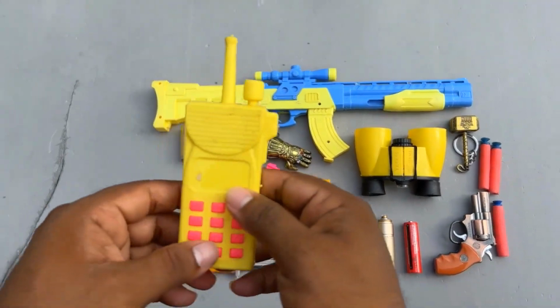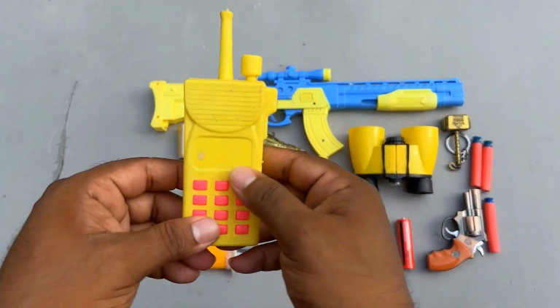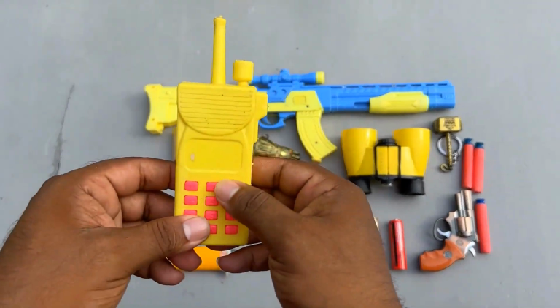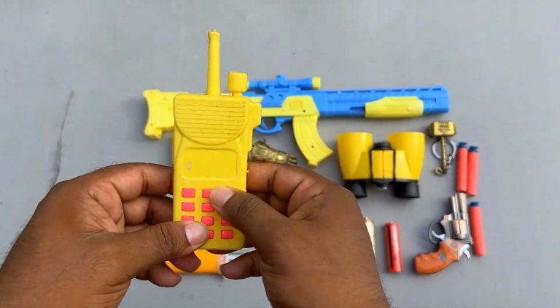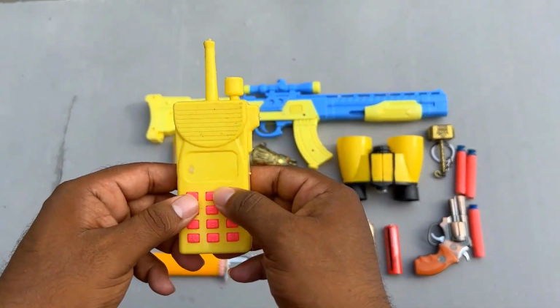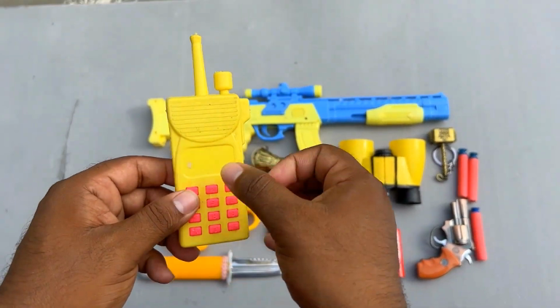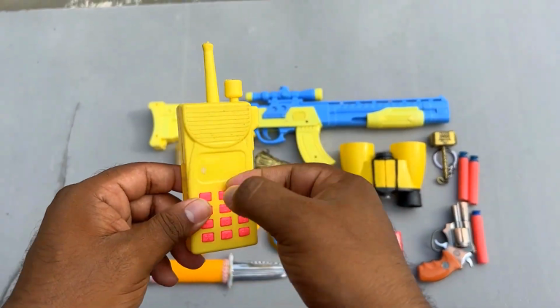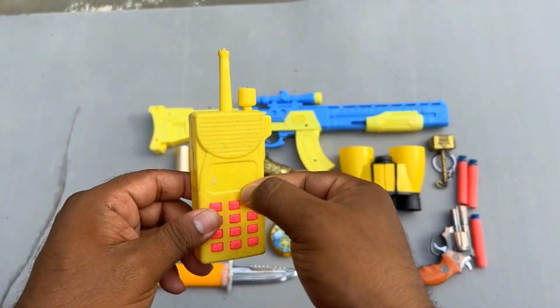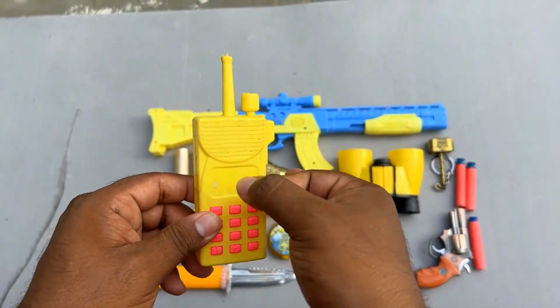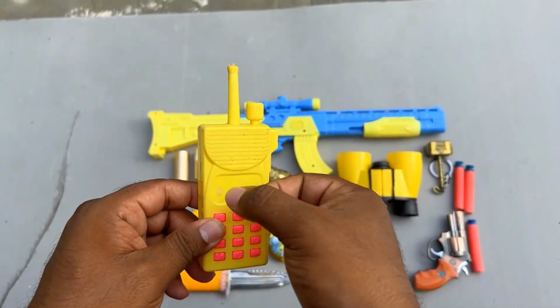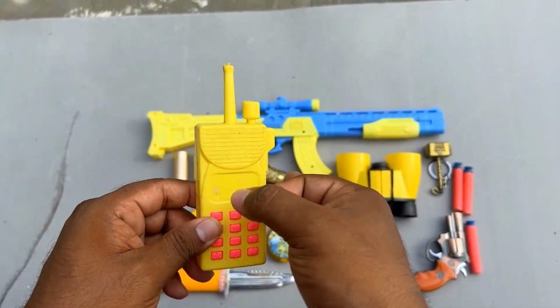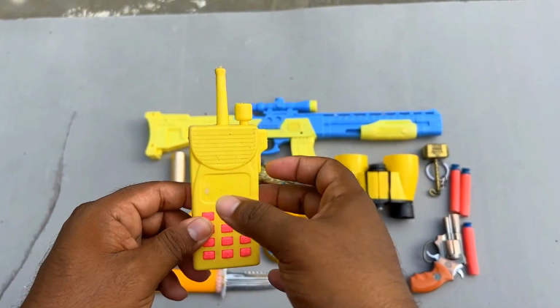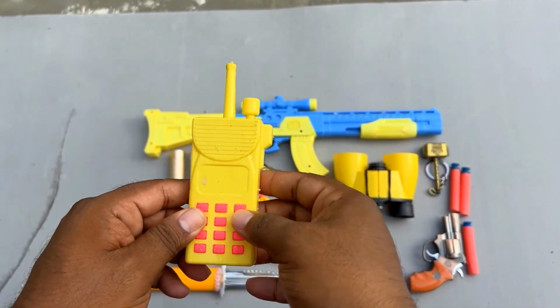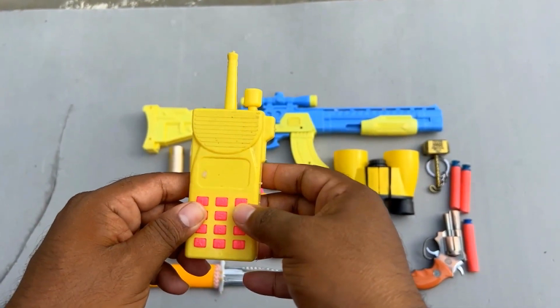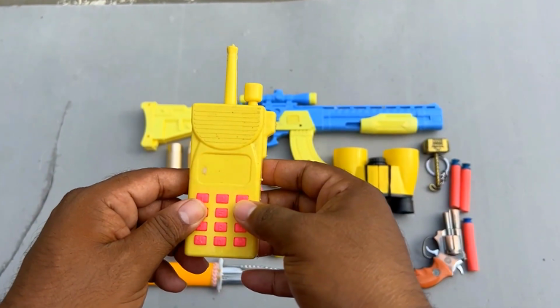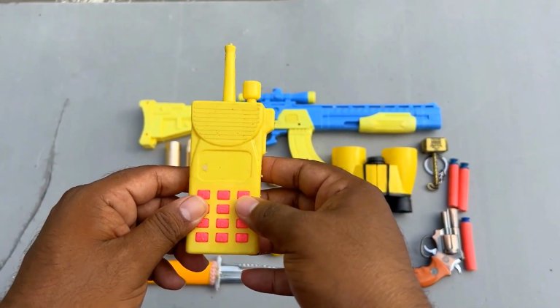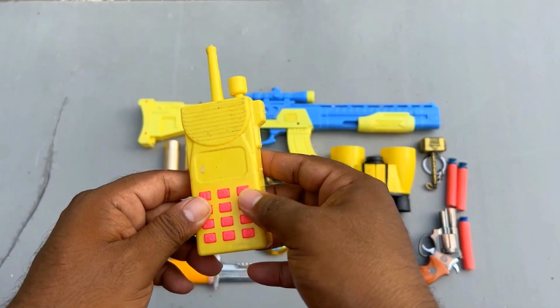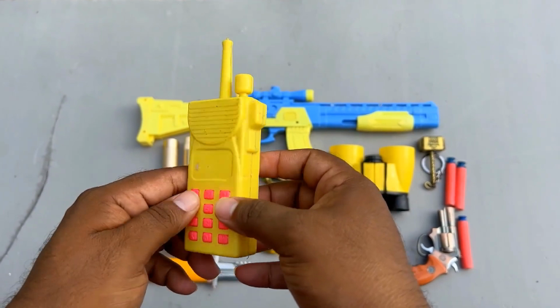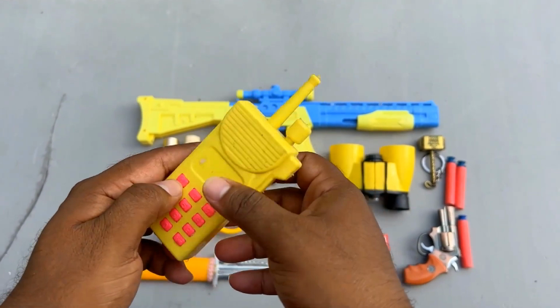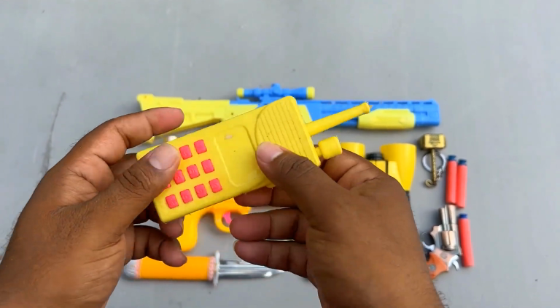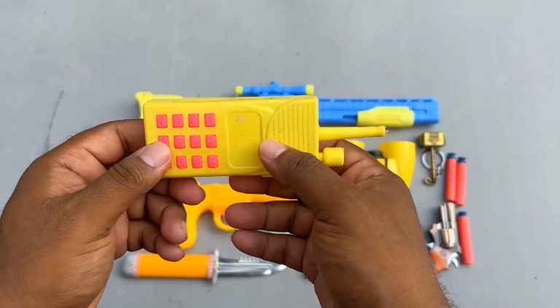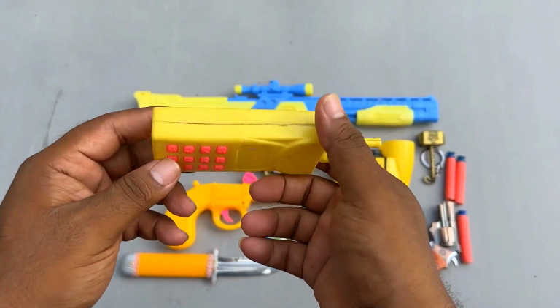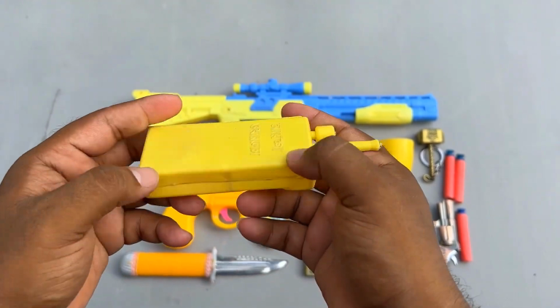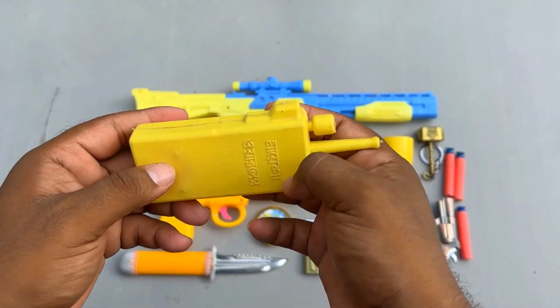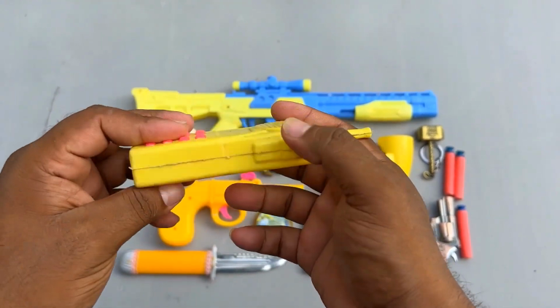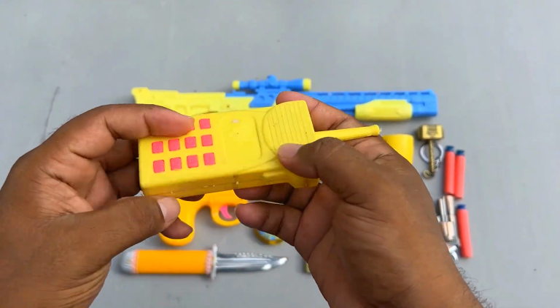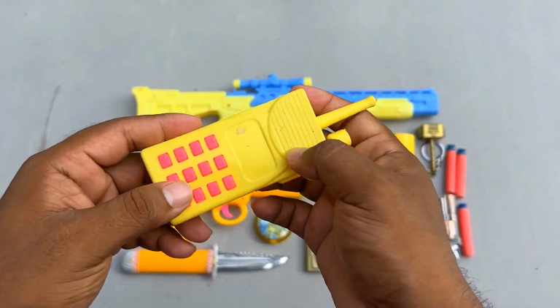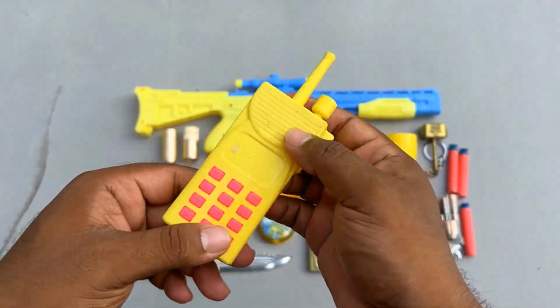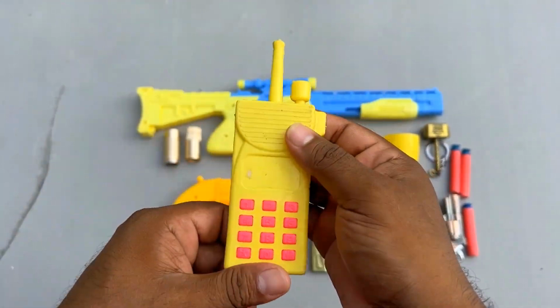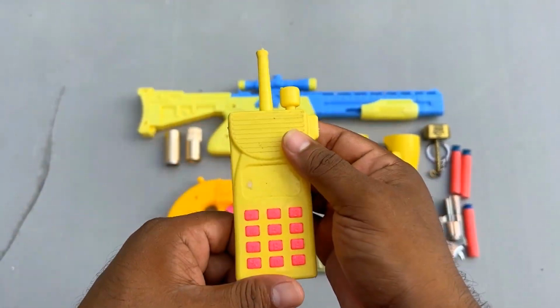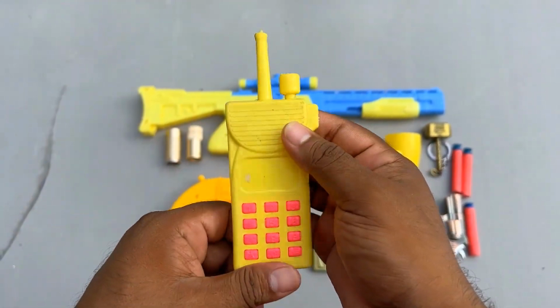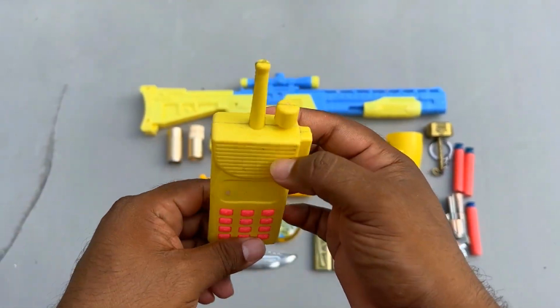Walkie talkie — this is a police toy walkie talkie. Wow!